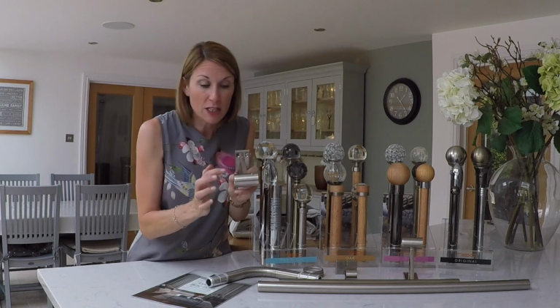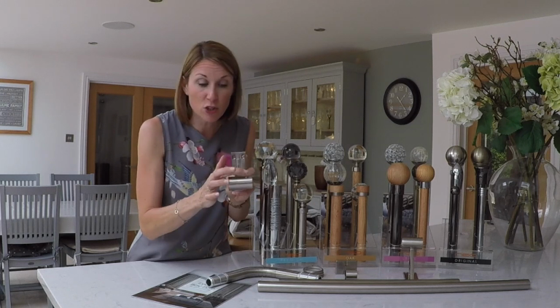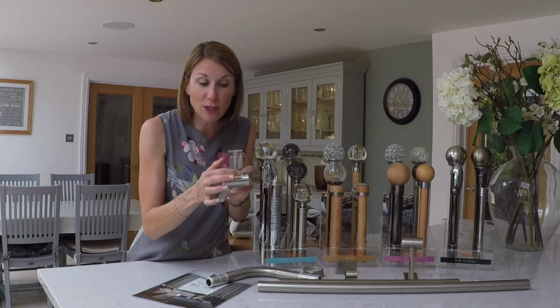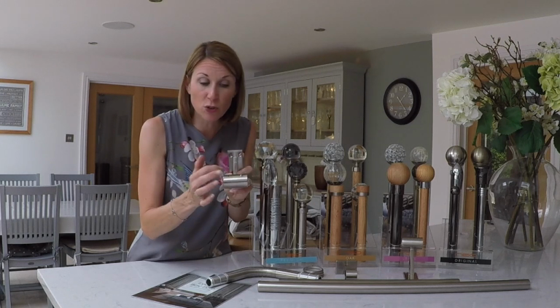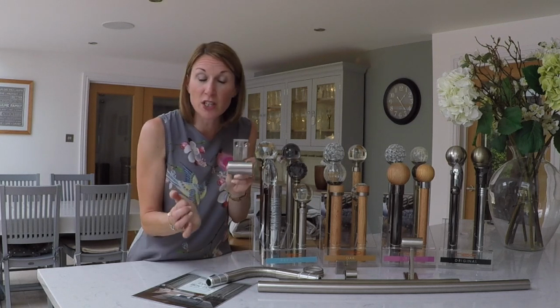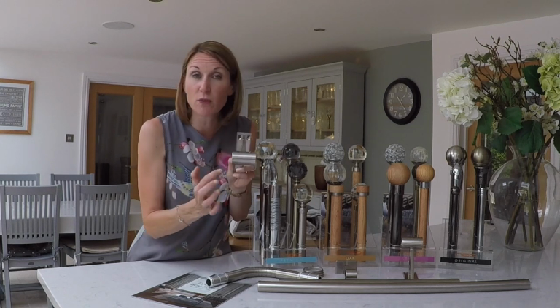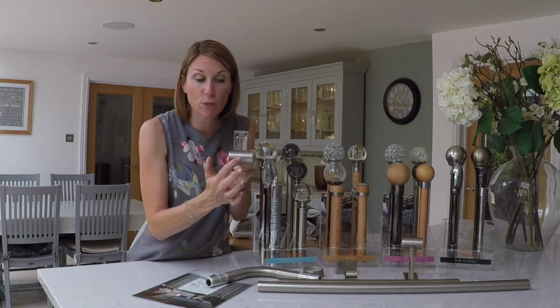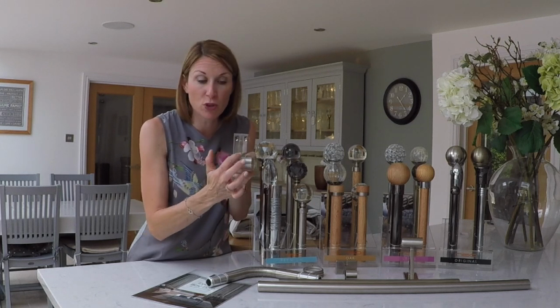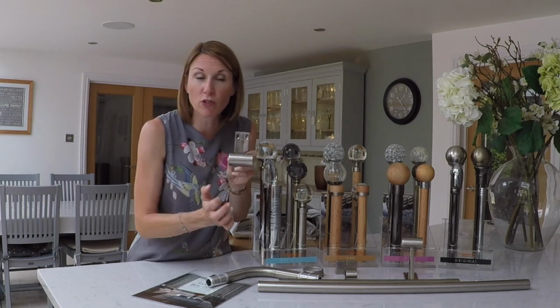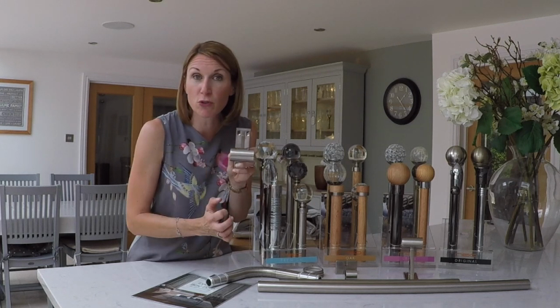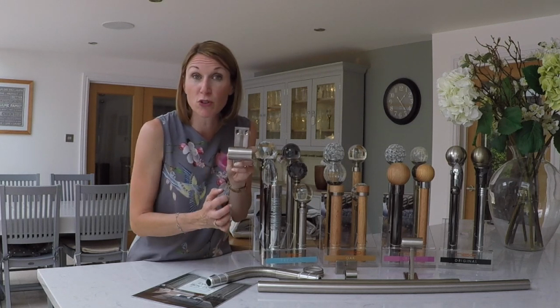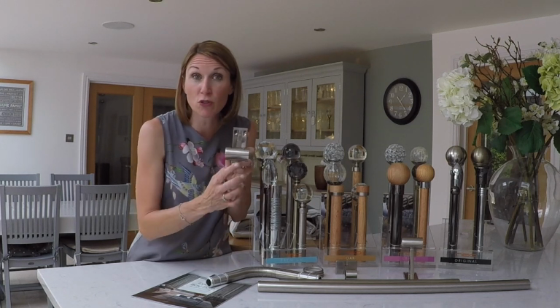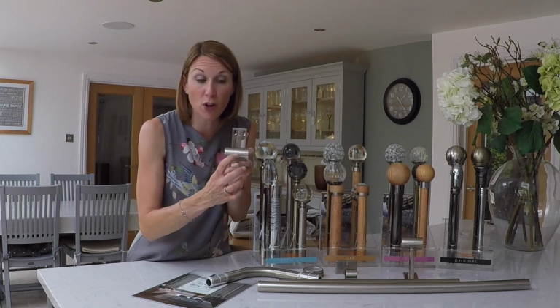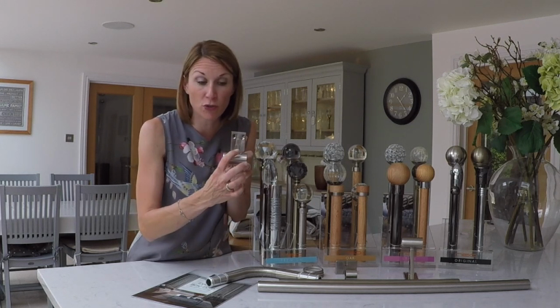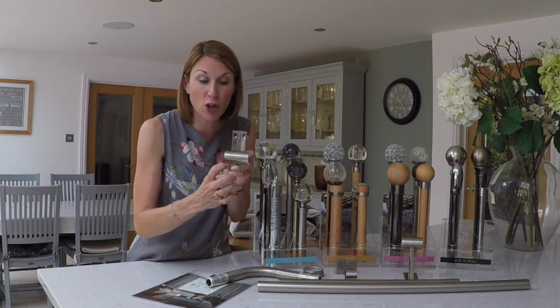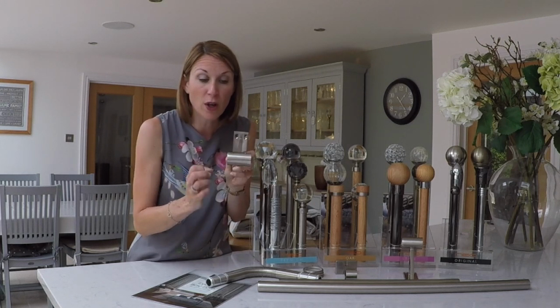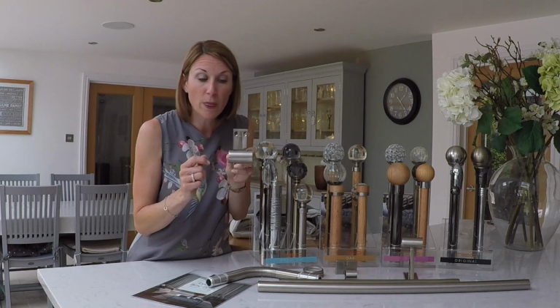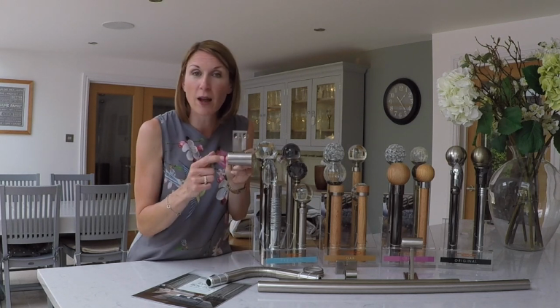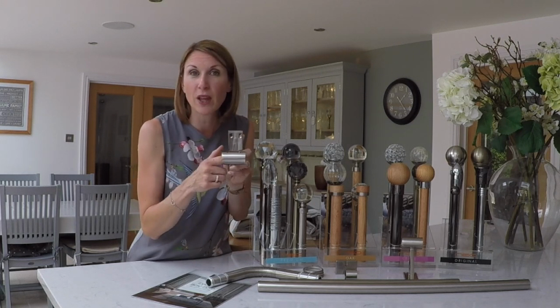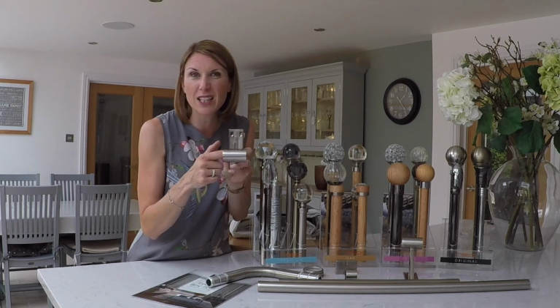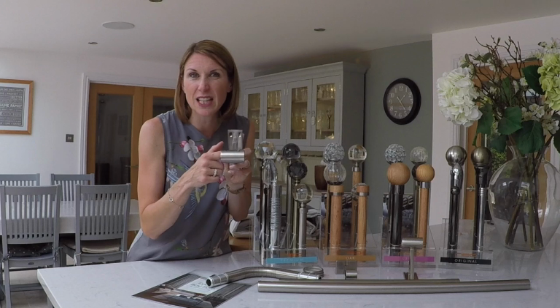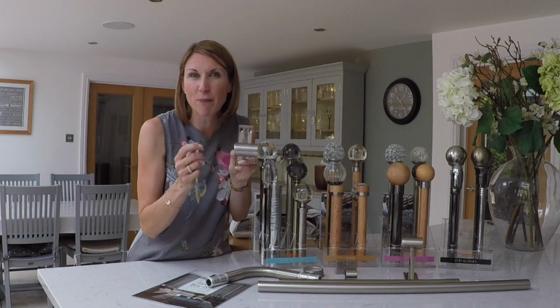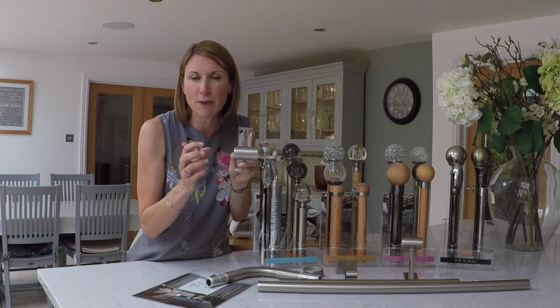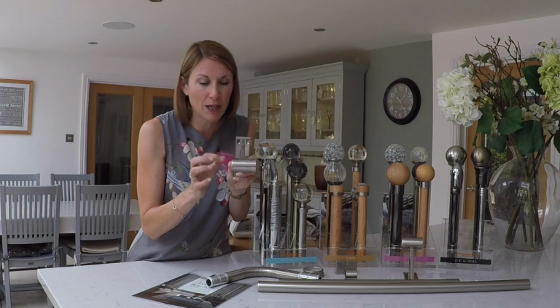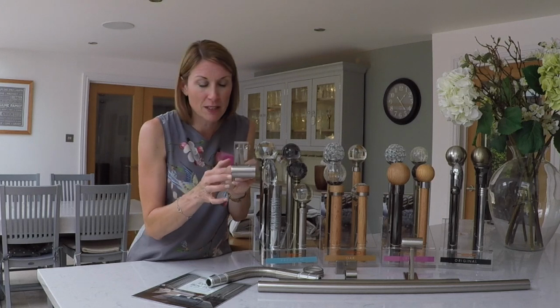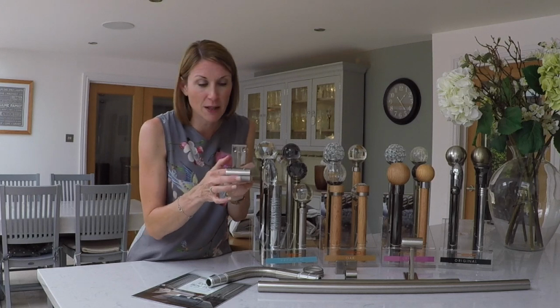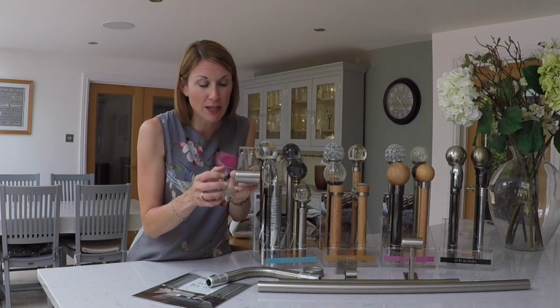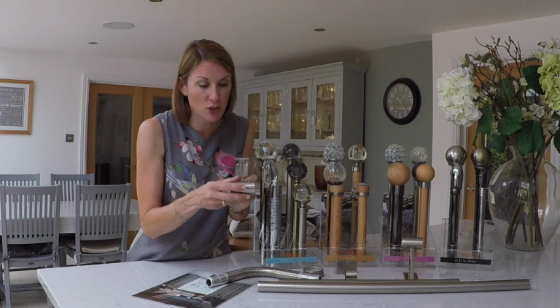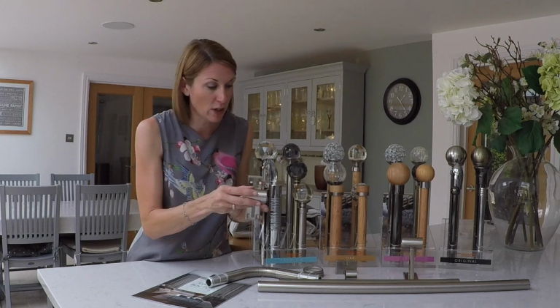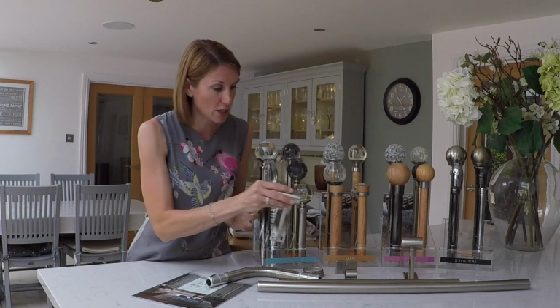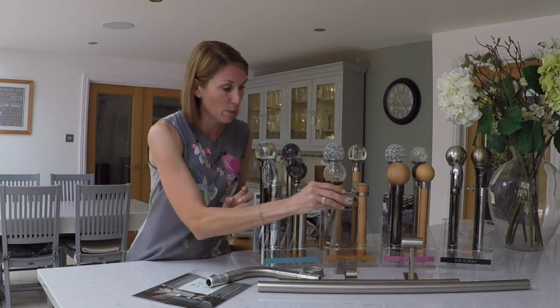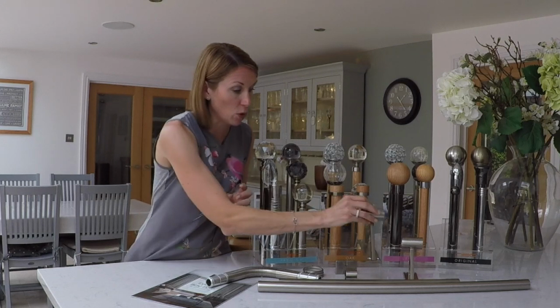Just make sure that you don't push the grub screw too far through as it may scratch the pole.